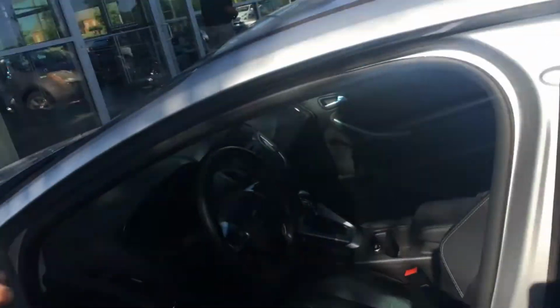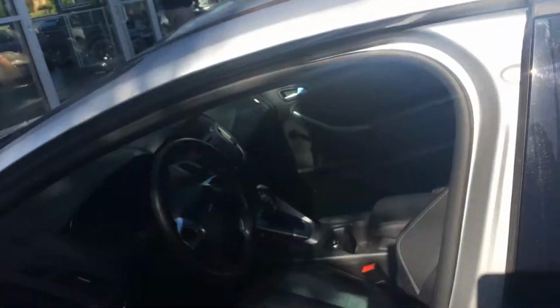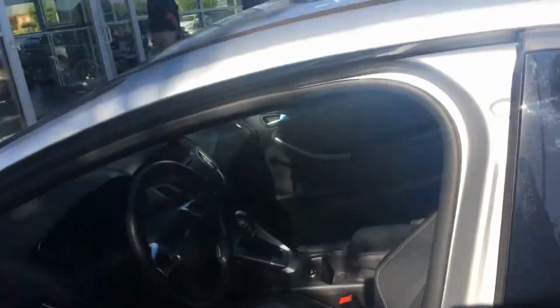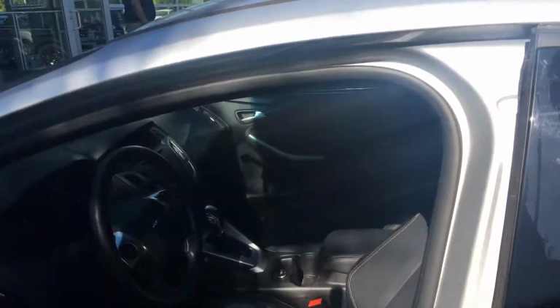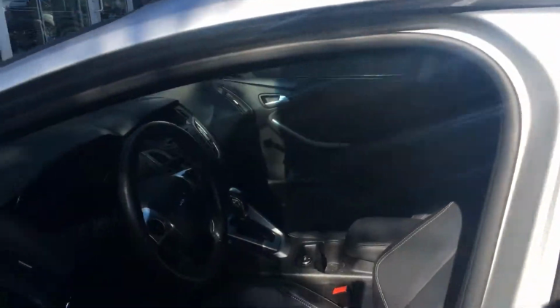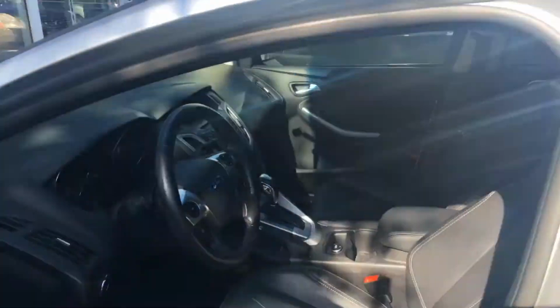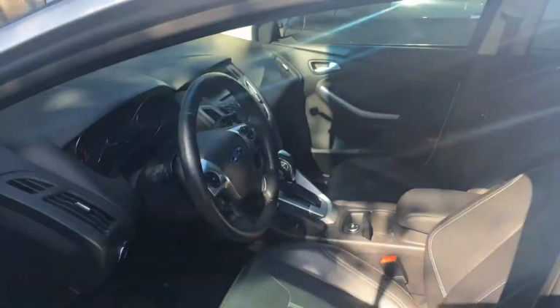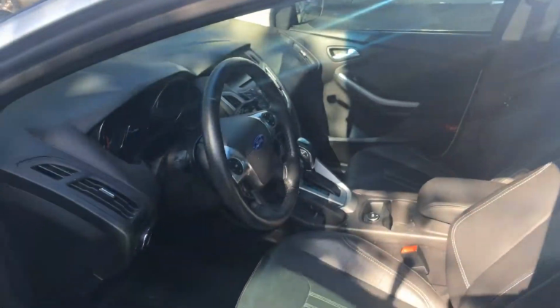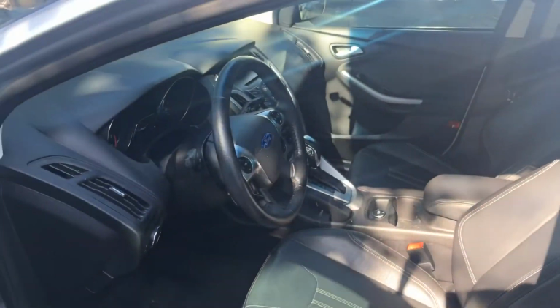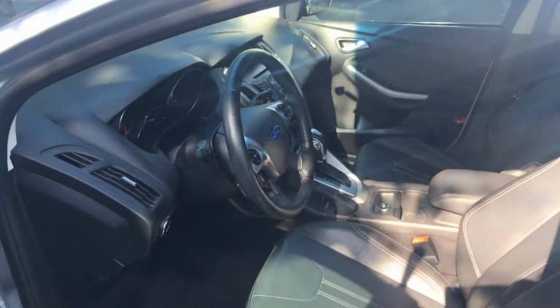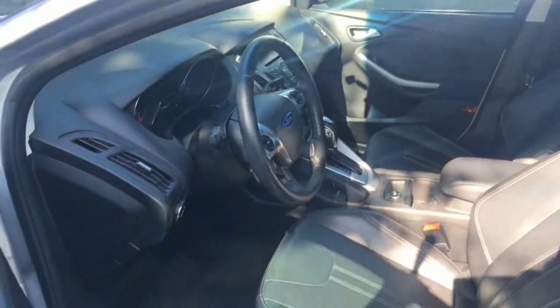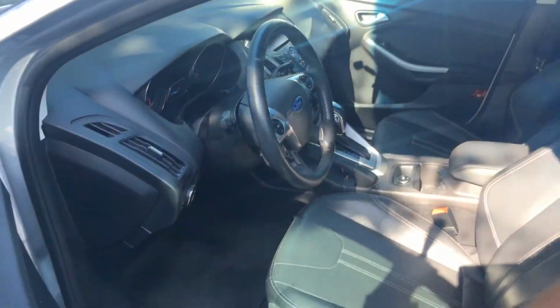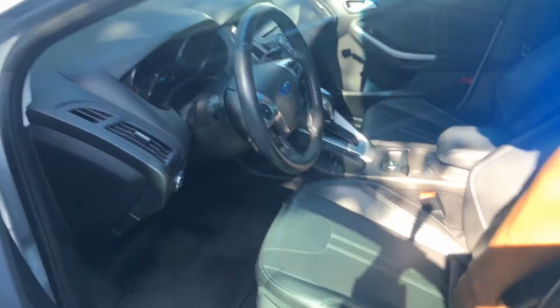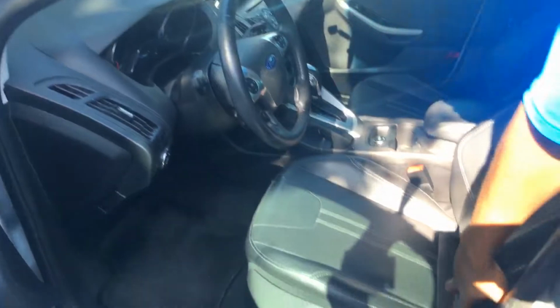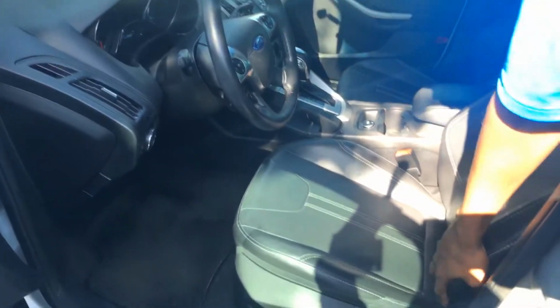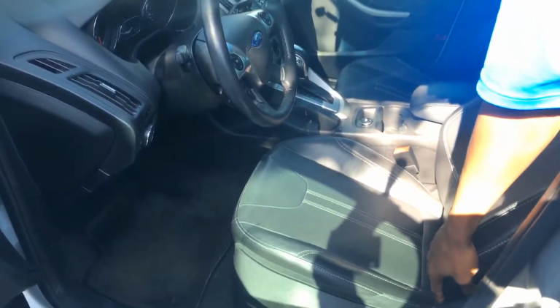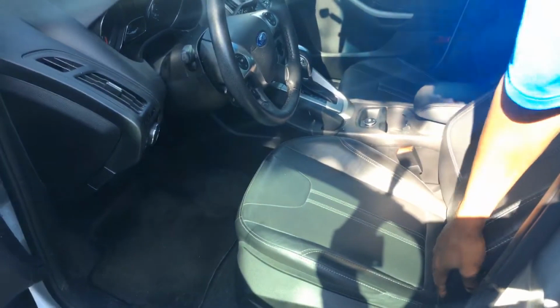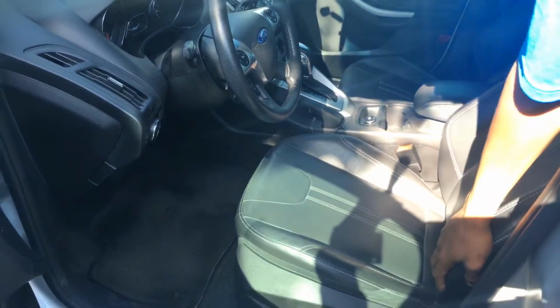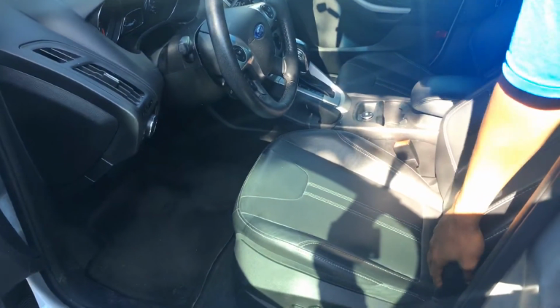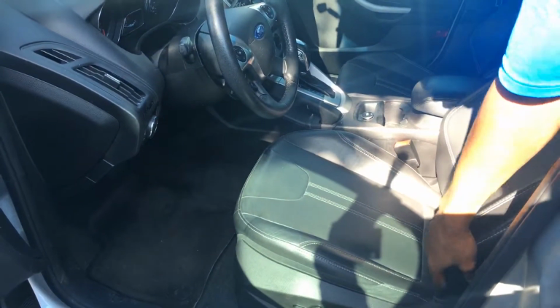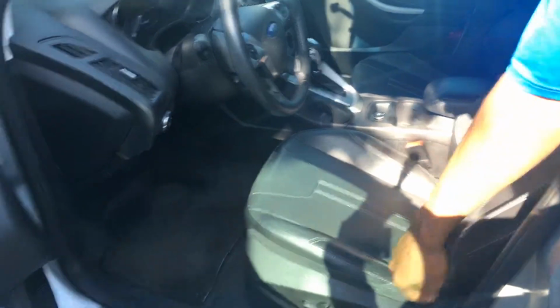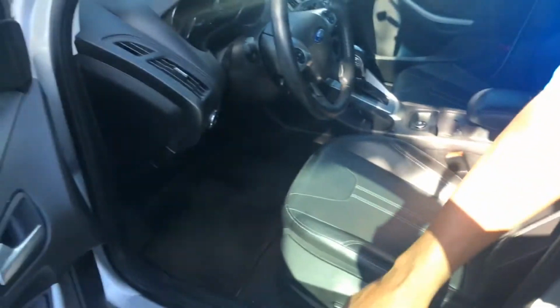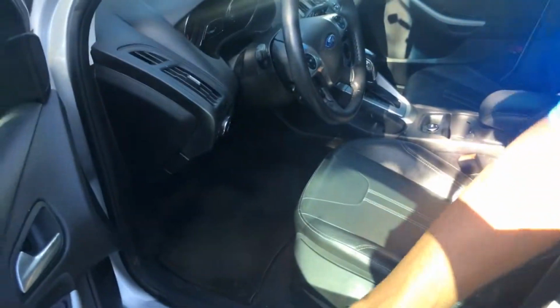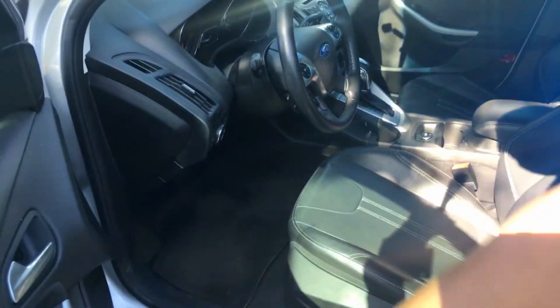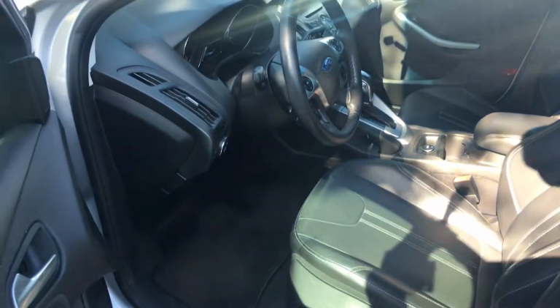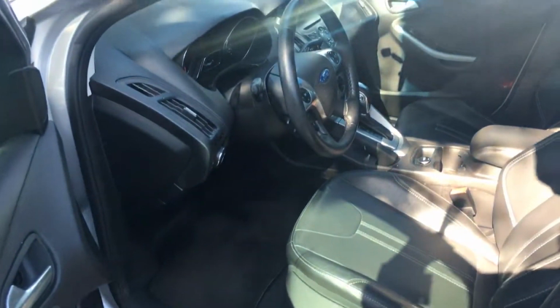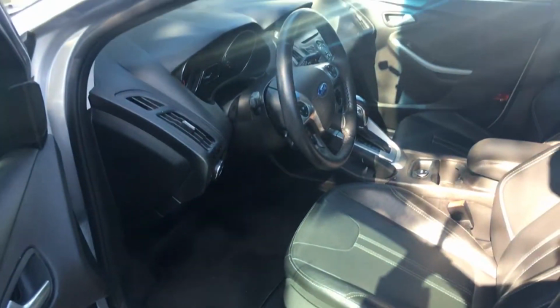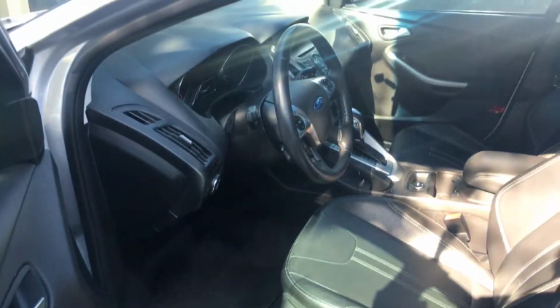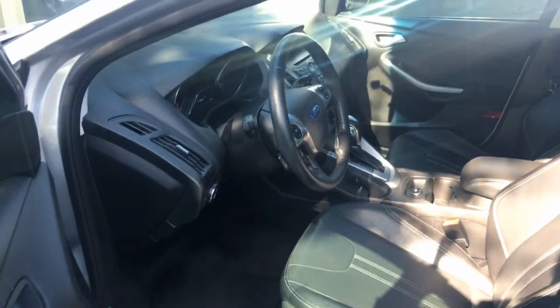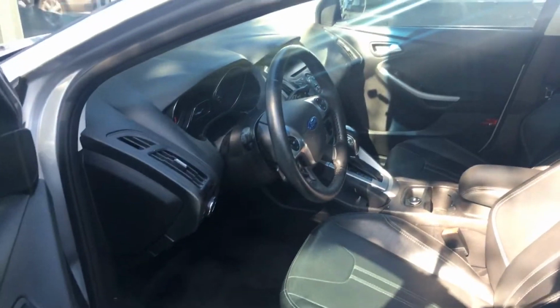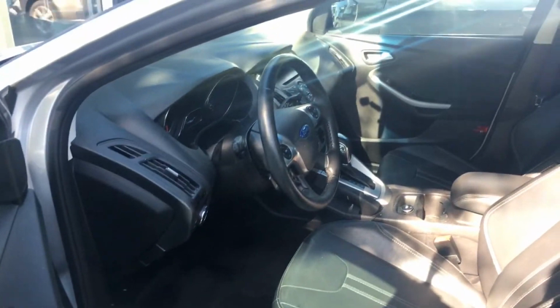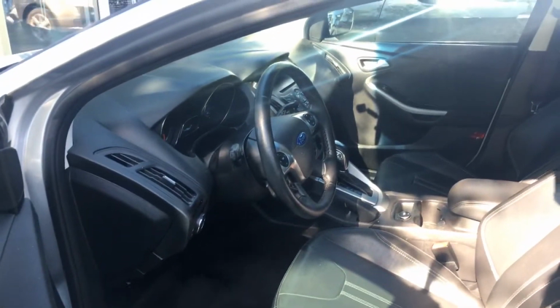As you can see, this car has leather, black leather seats. It has power windows, power seat.